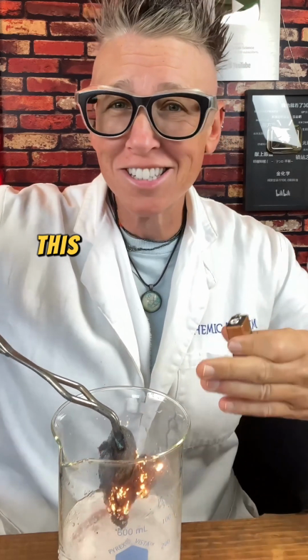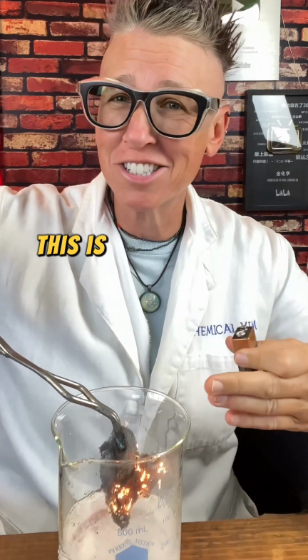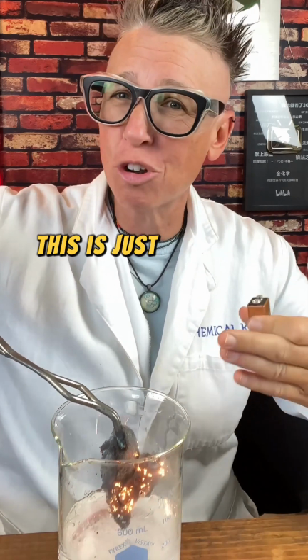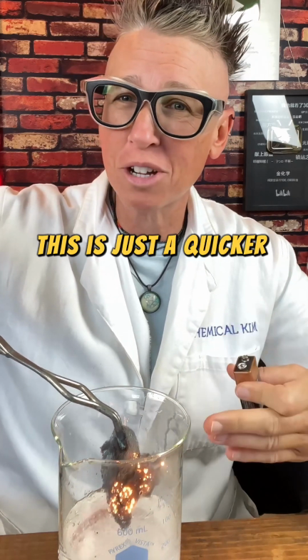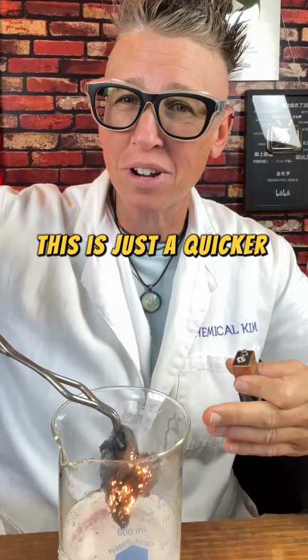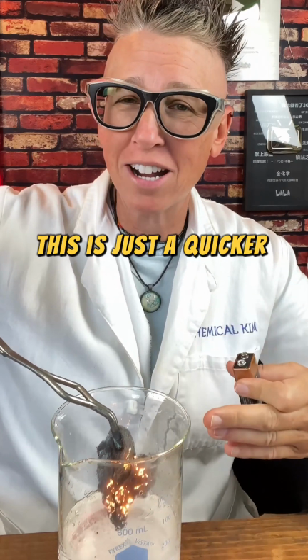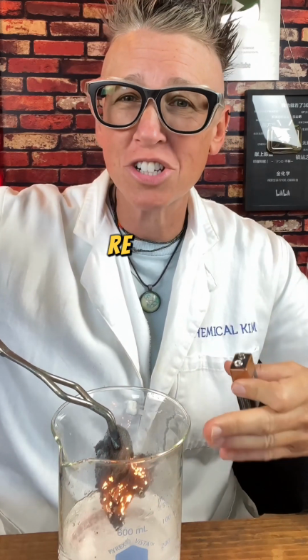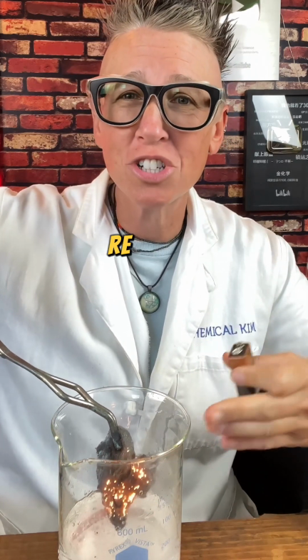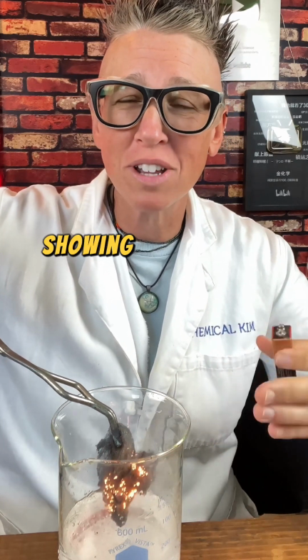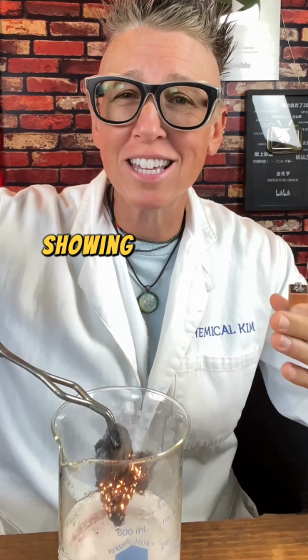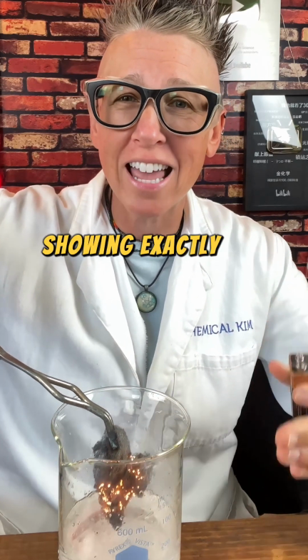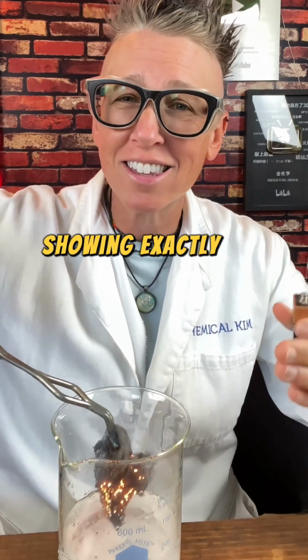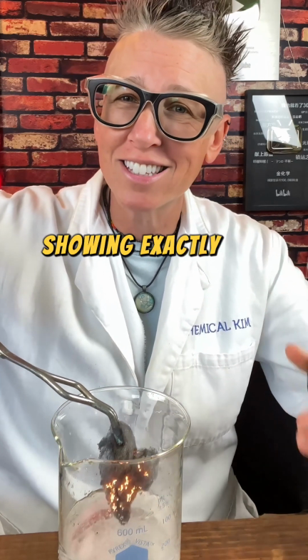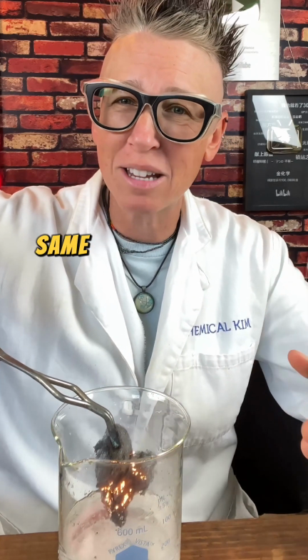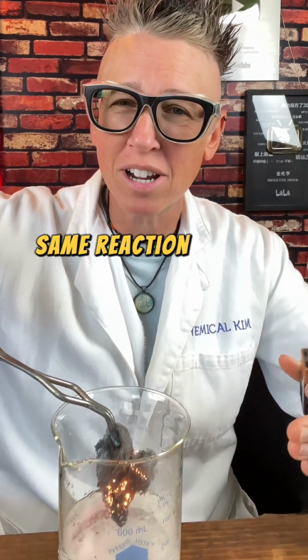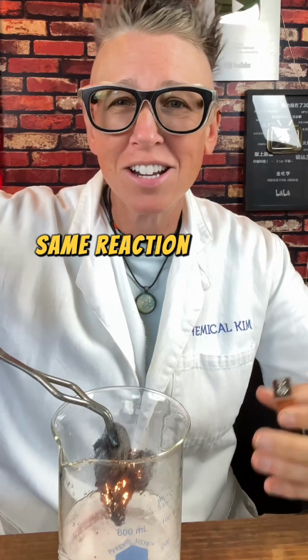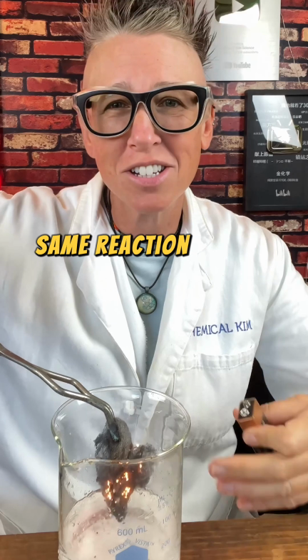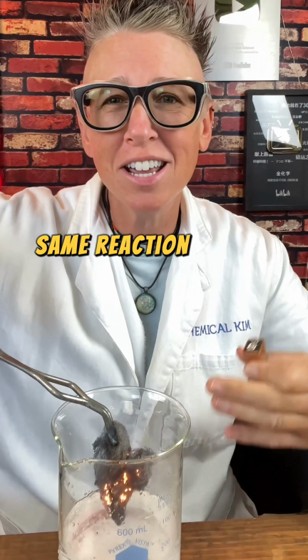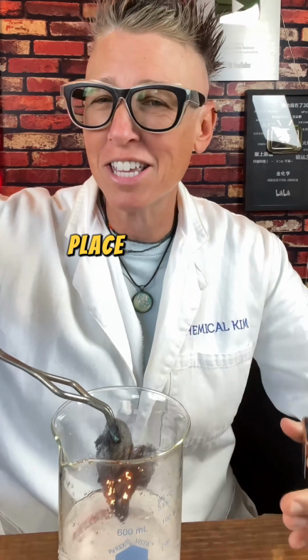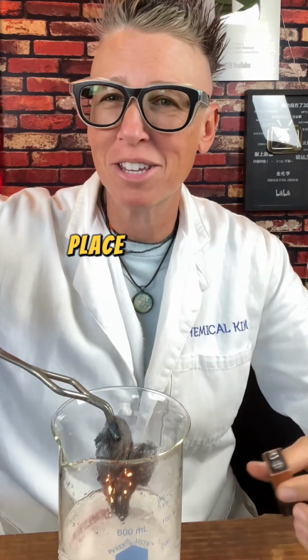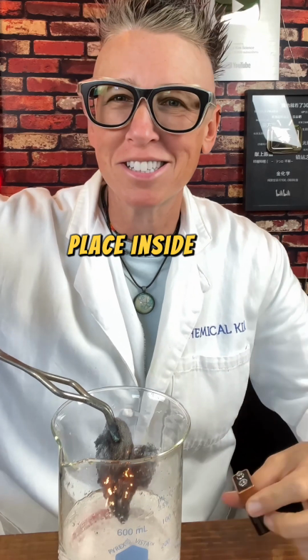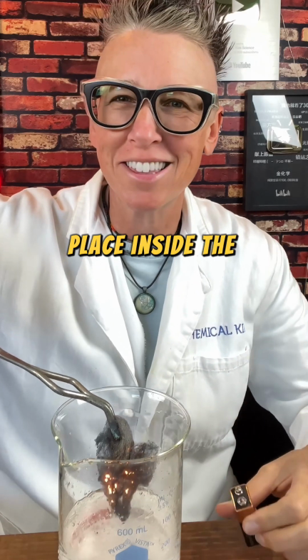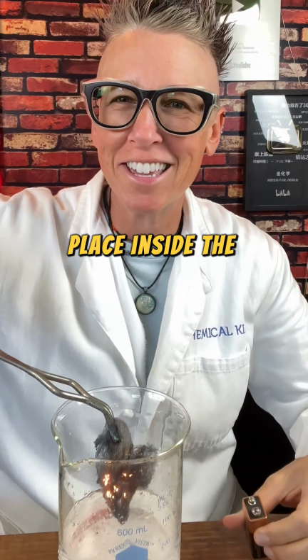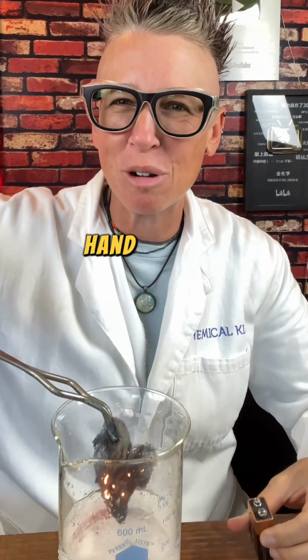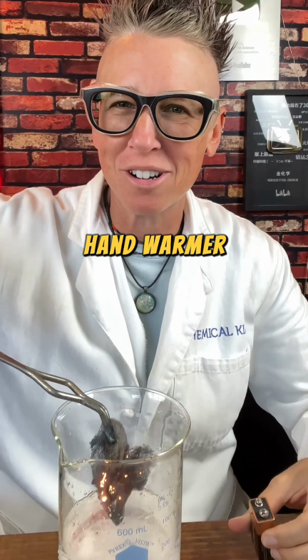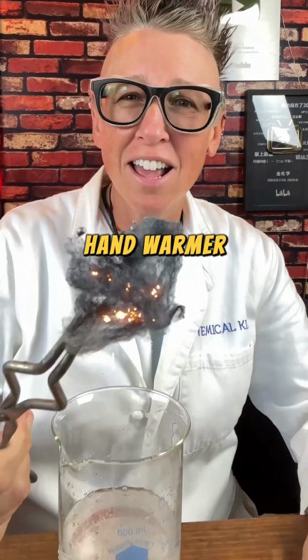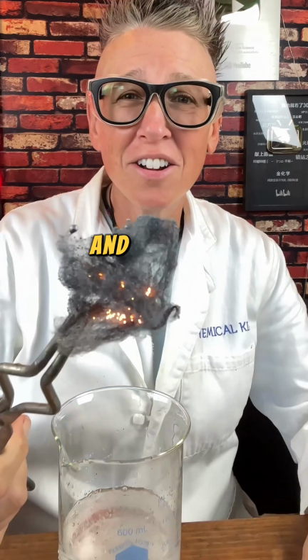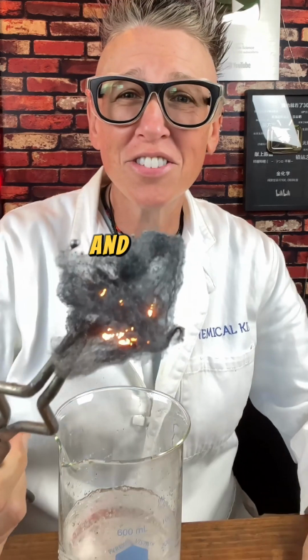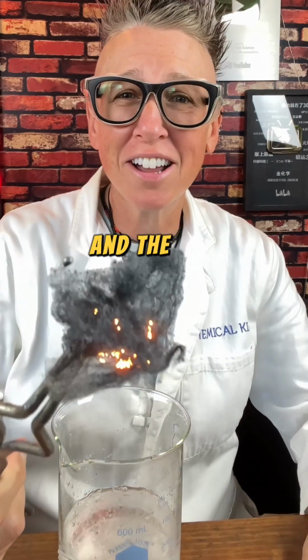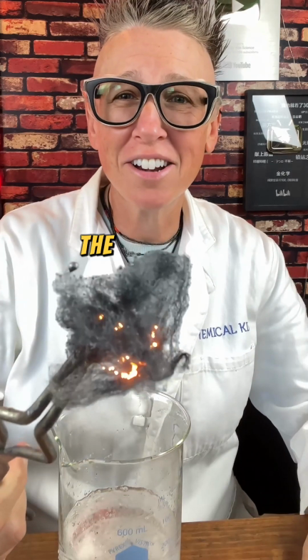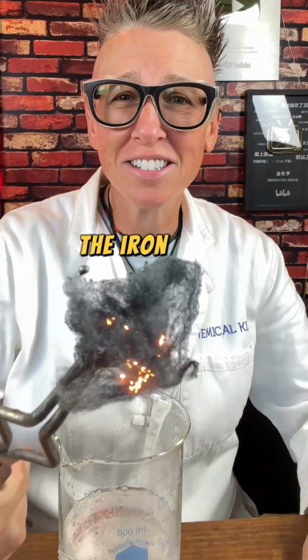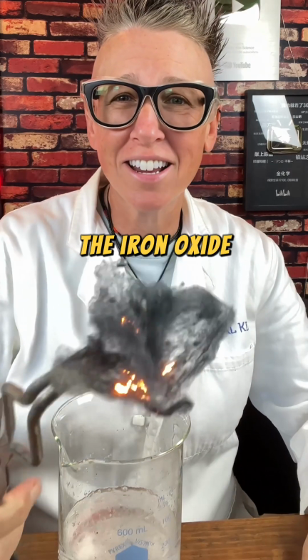This is just a quicker reaction showing exactly the same reaction taking place inside the hand warmer, and there's the iron oxide.